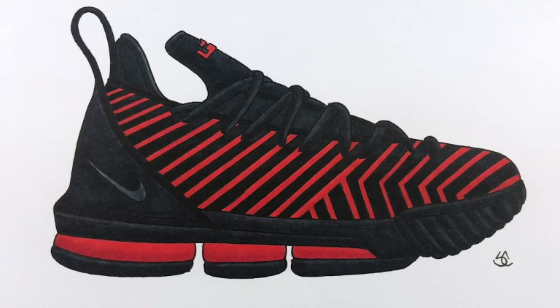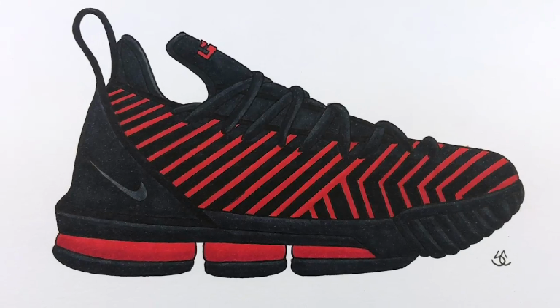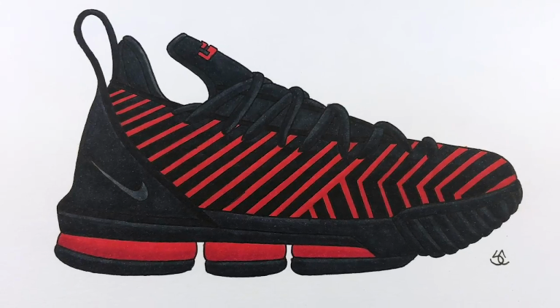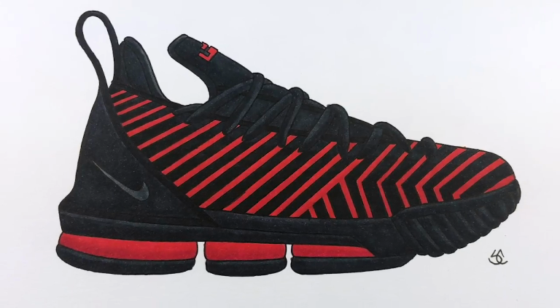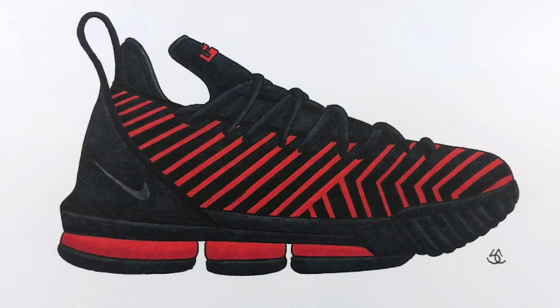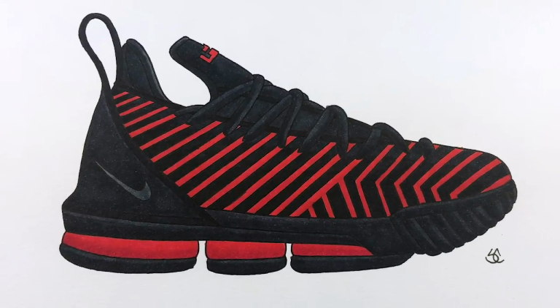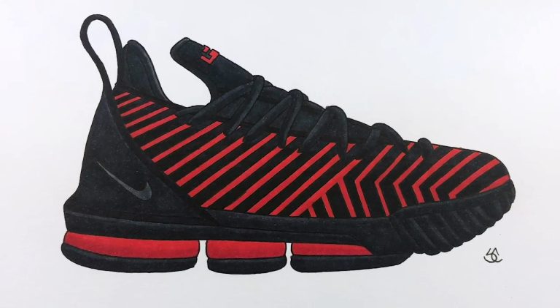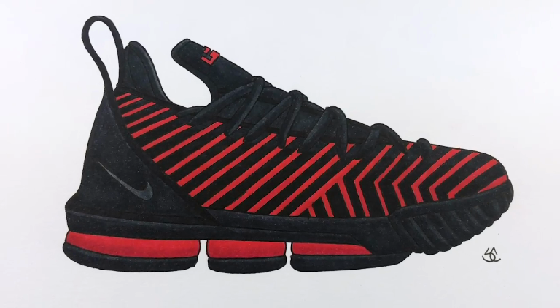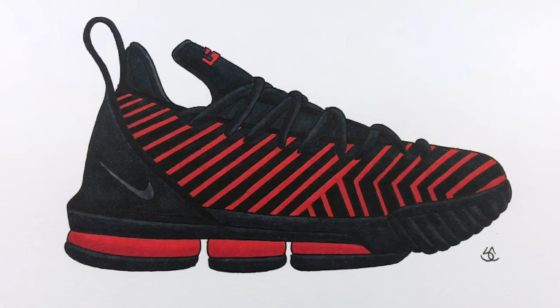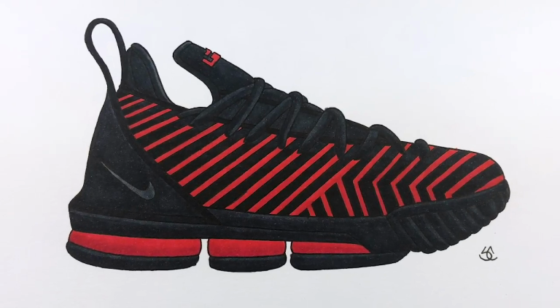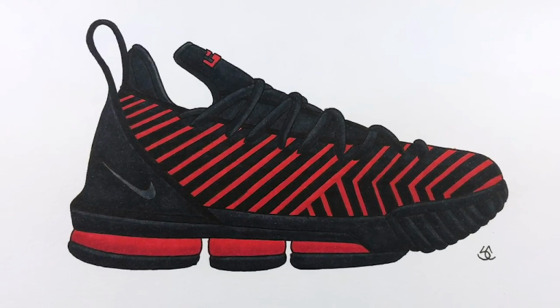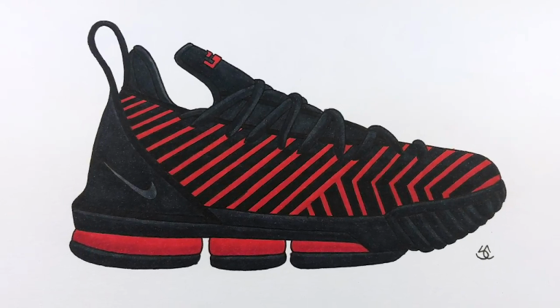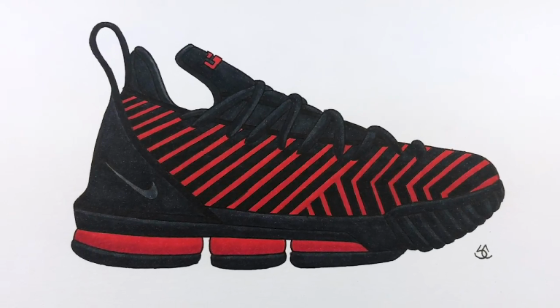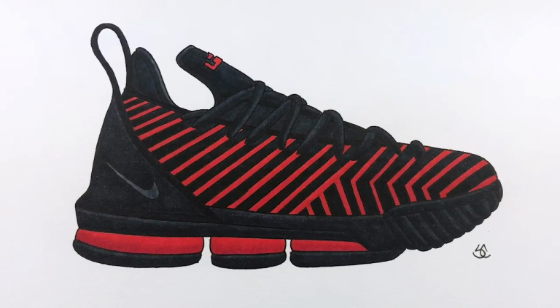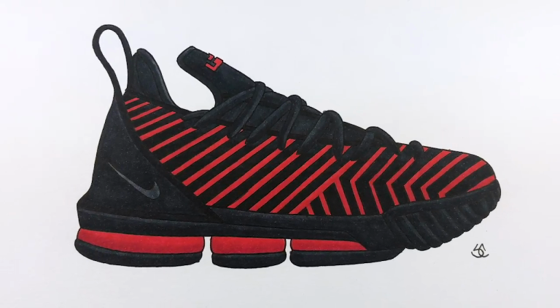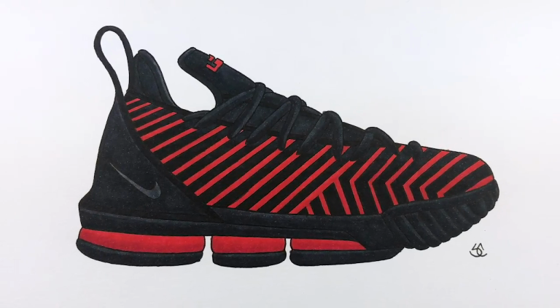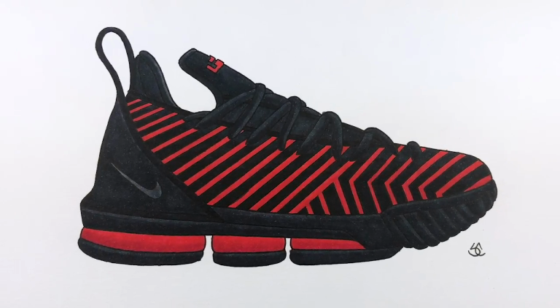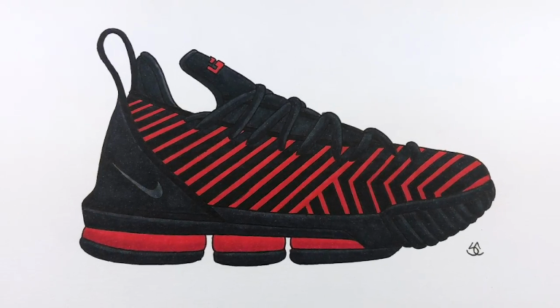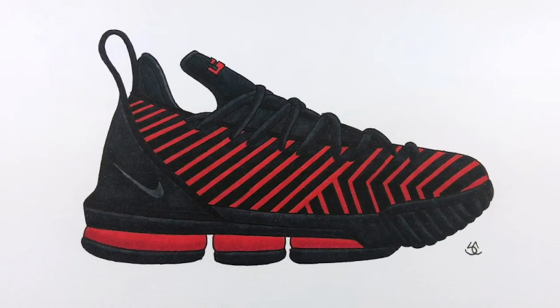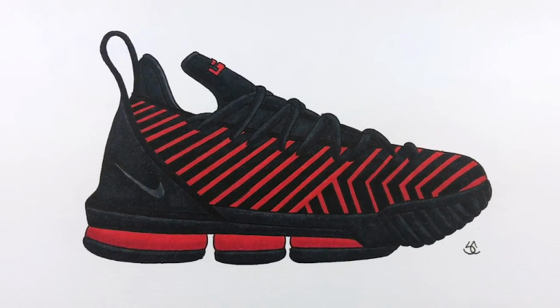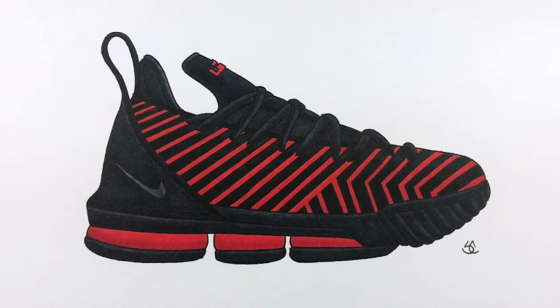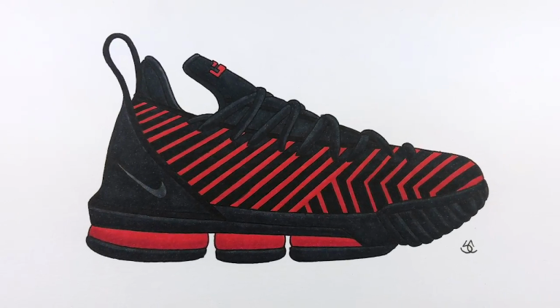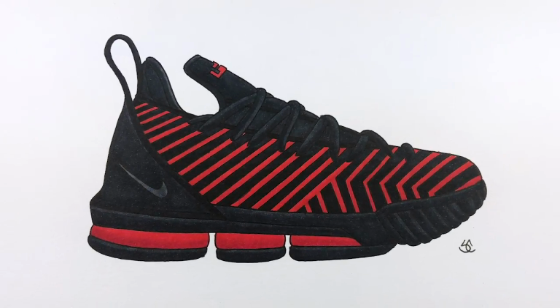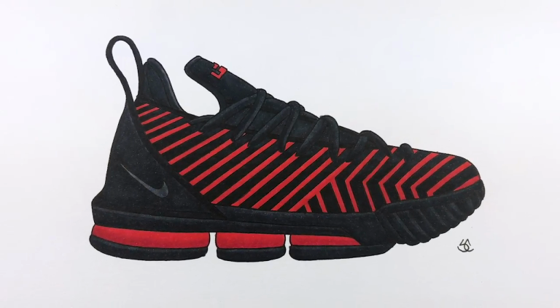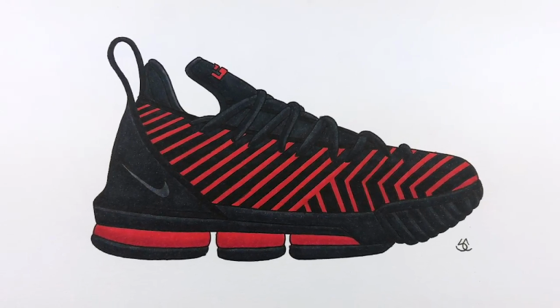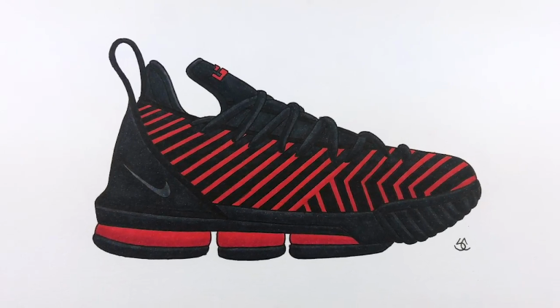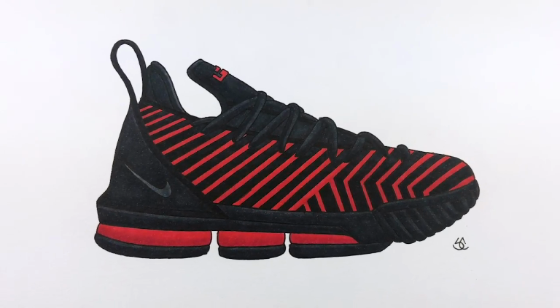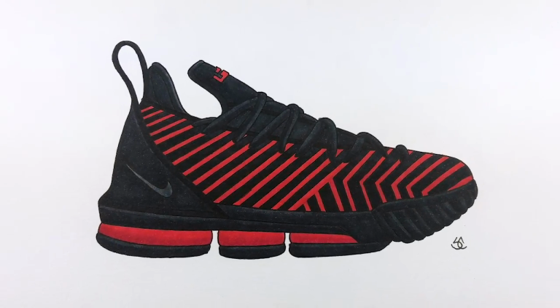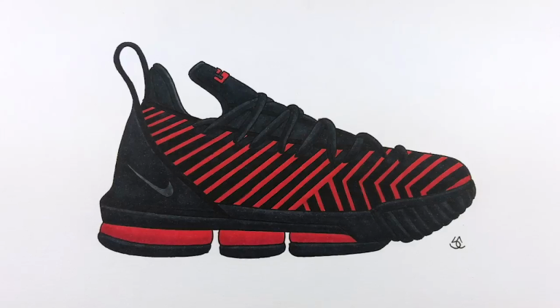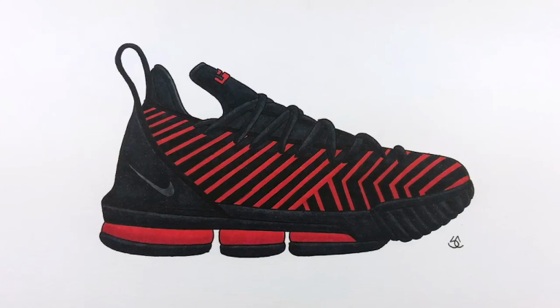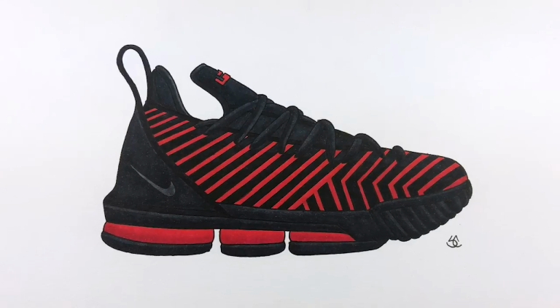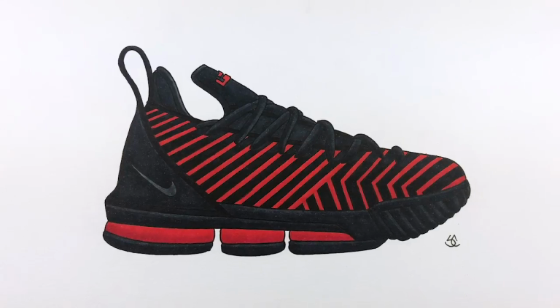Yo, what's going on Kix Army! Today I'll be doing a sneaker drawing on the upcoming Nike LeBron 16.